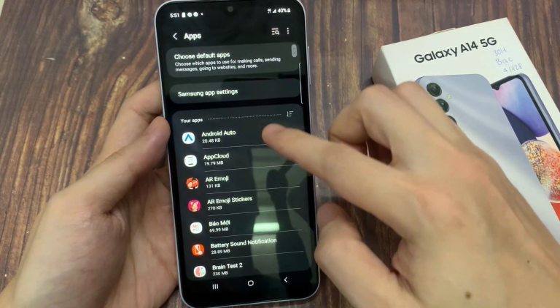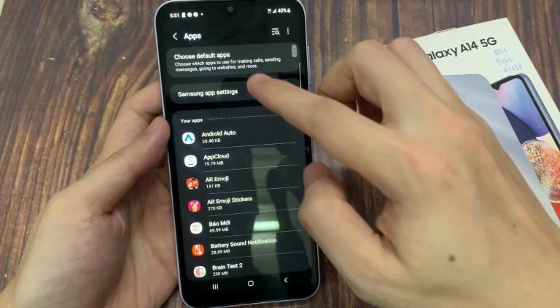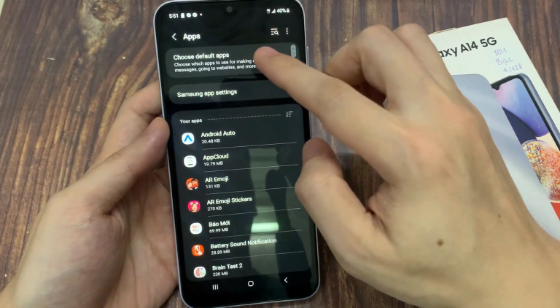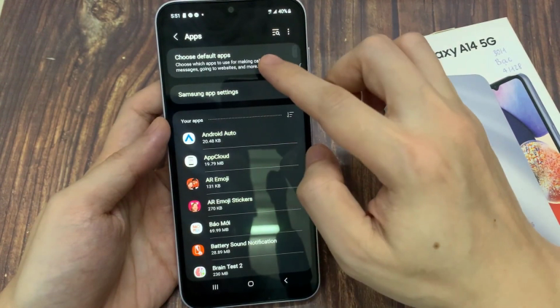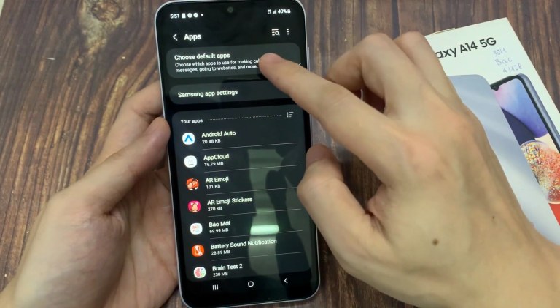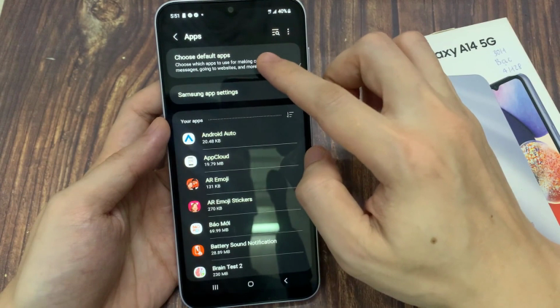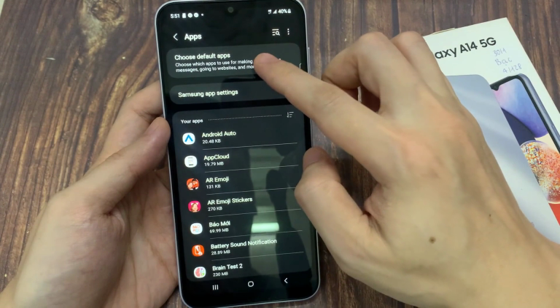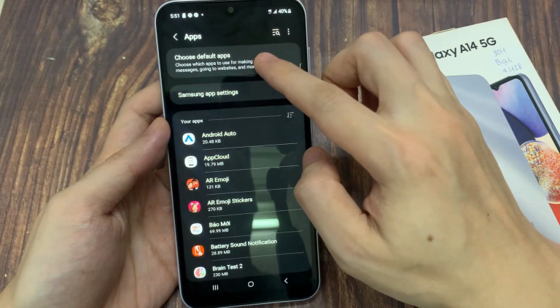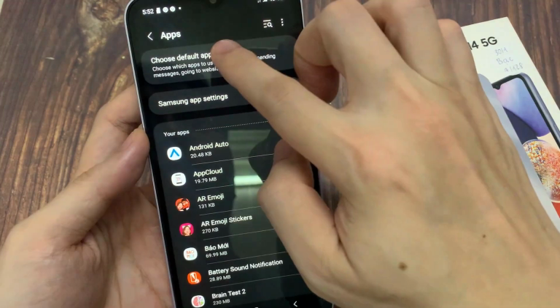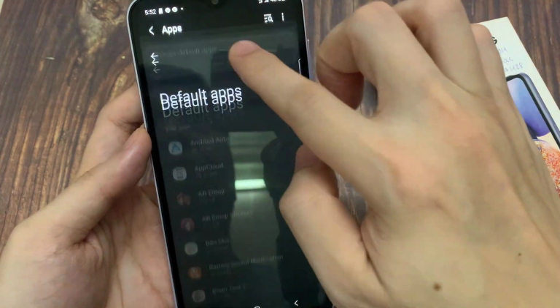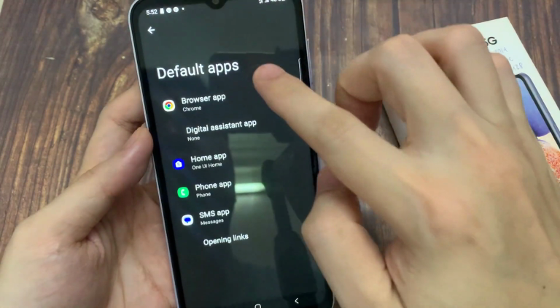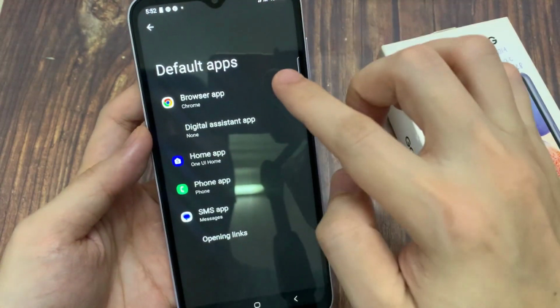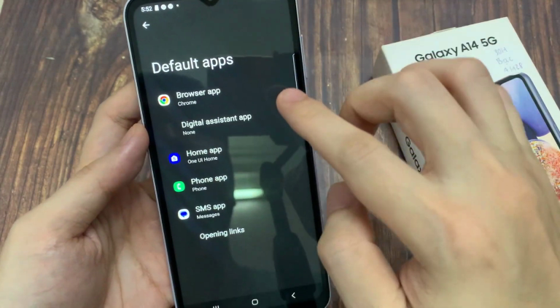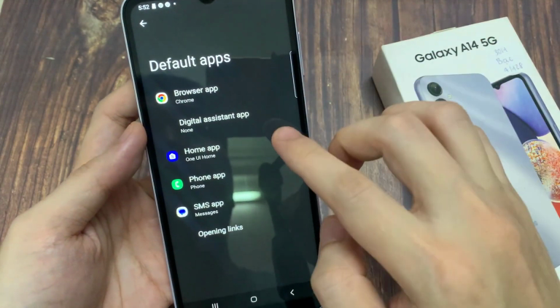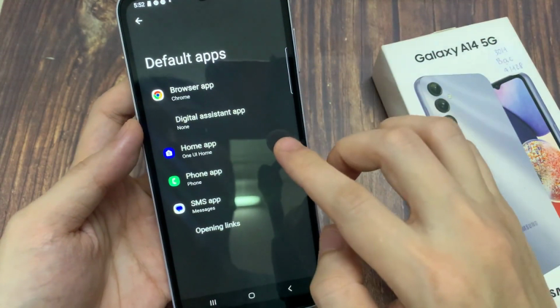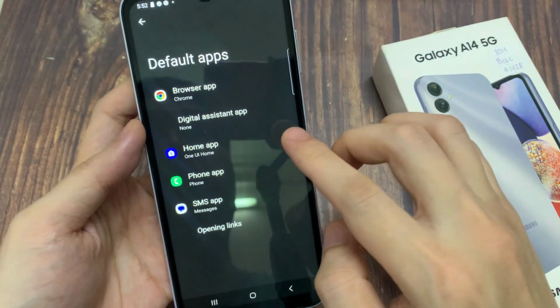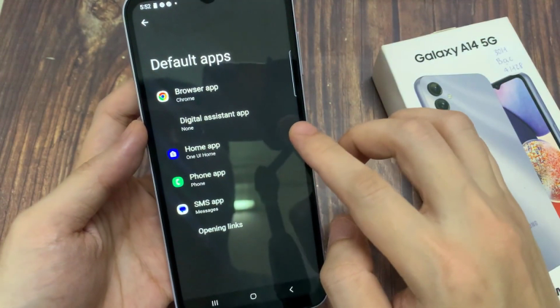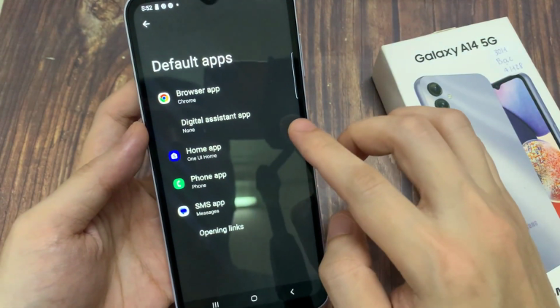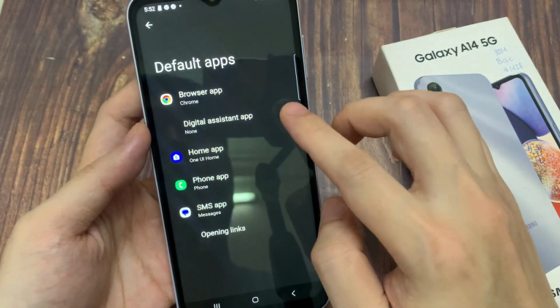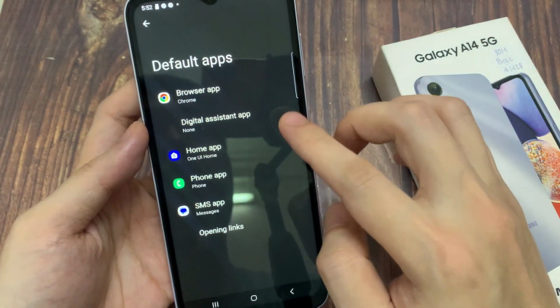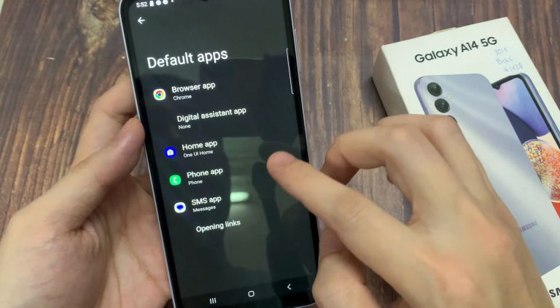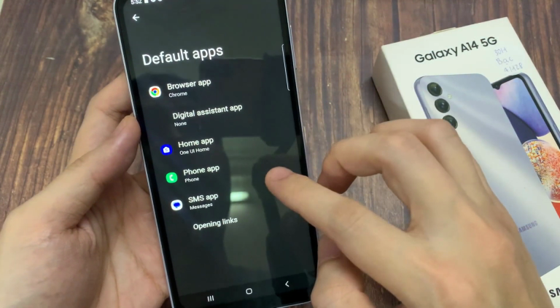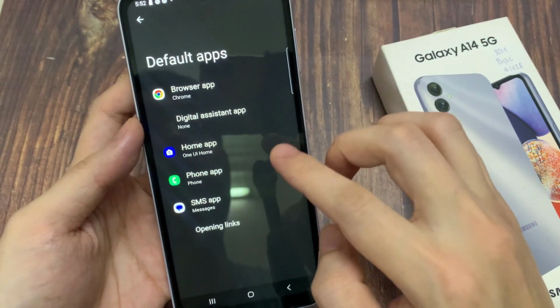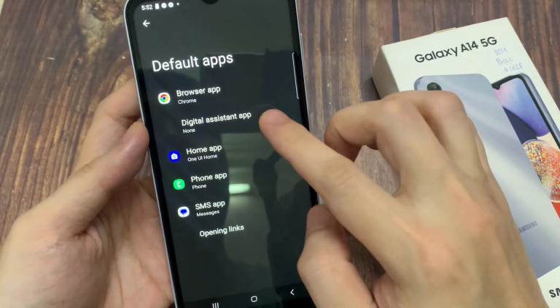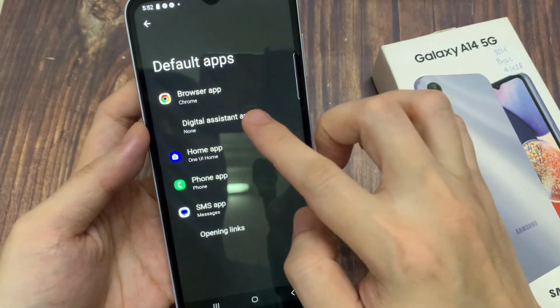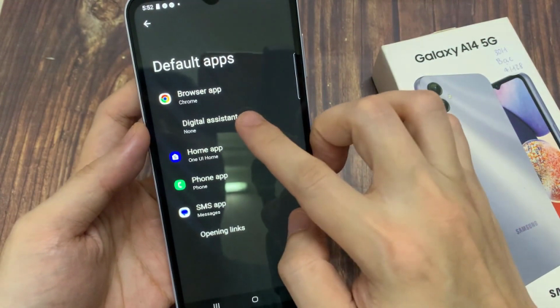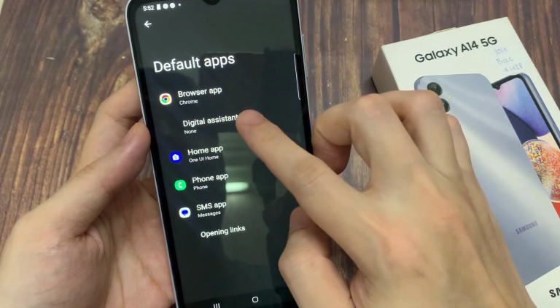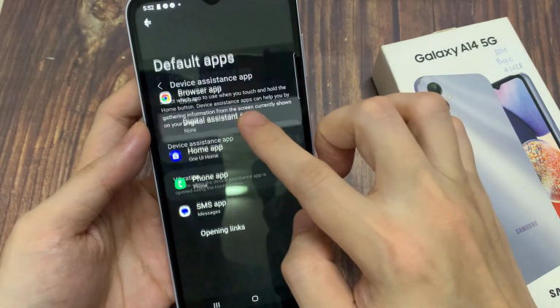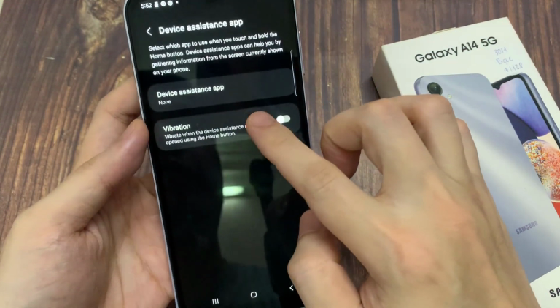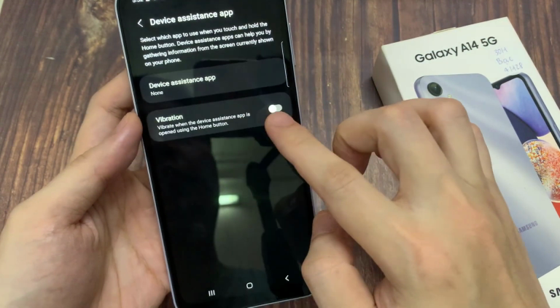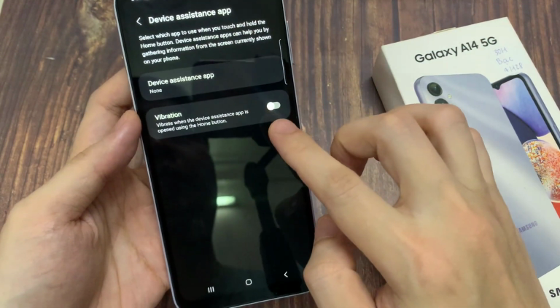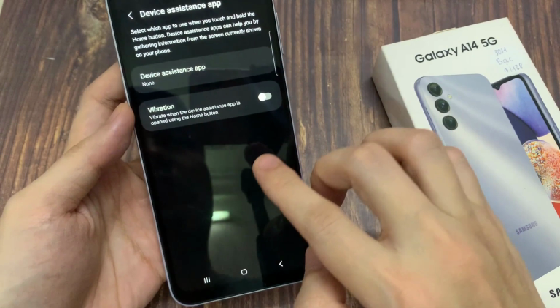Next, tap on default apps. And then go down and tap on digital assistant app.